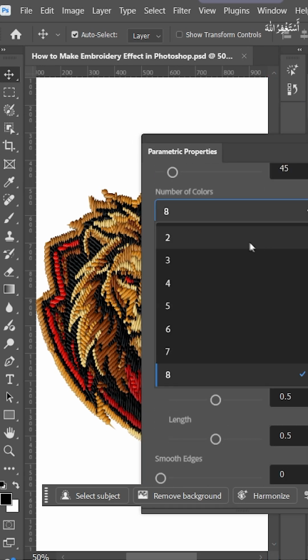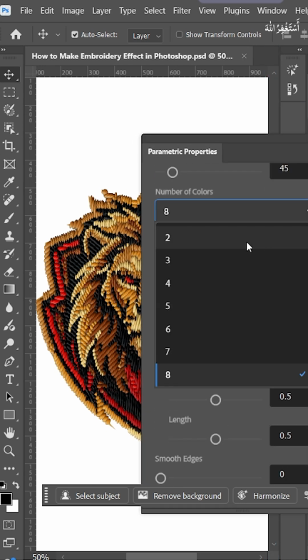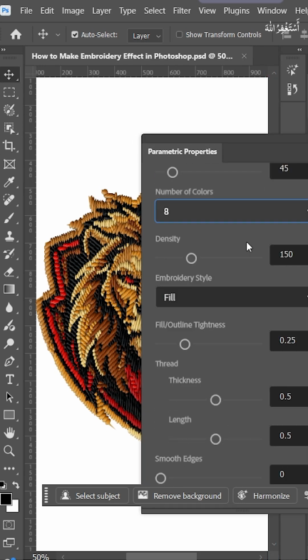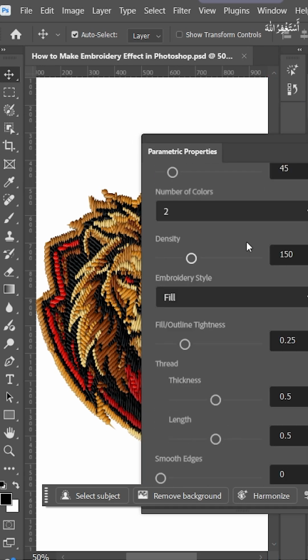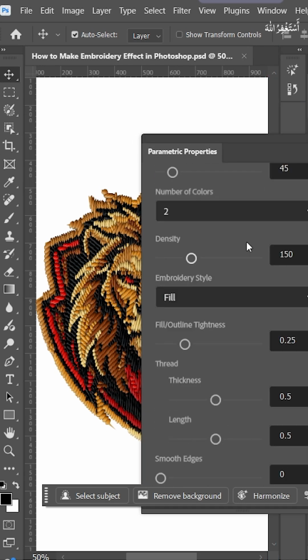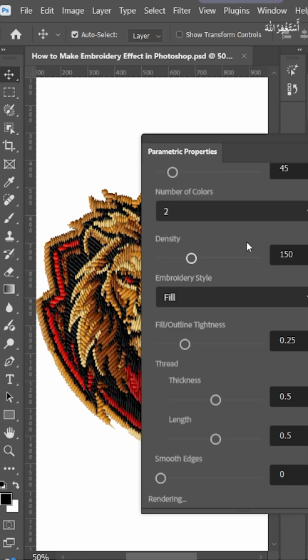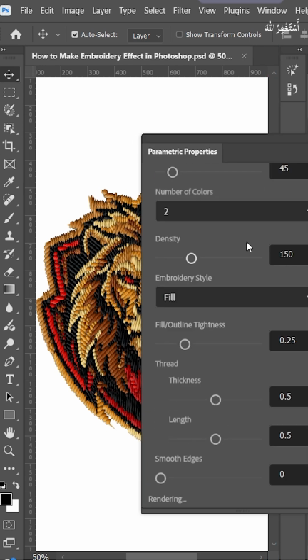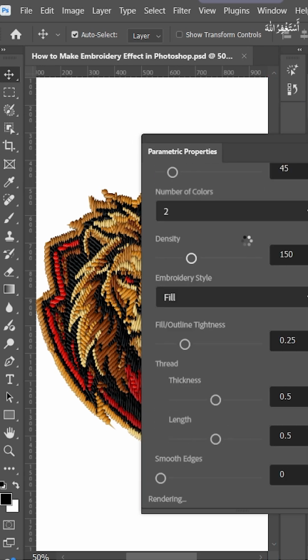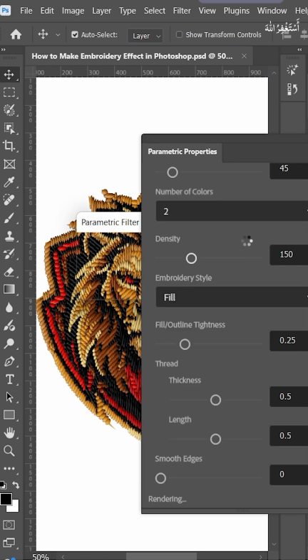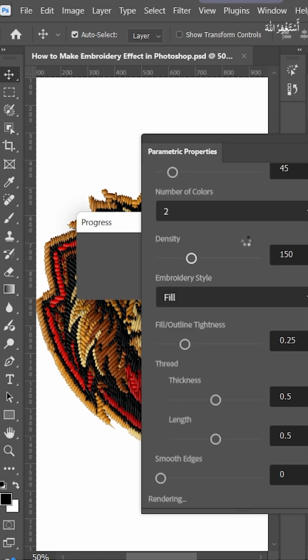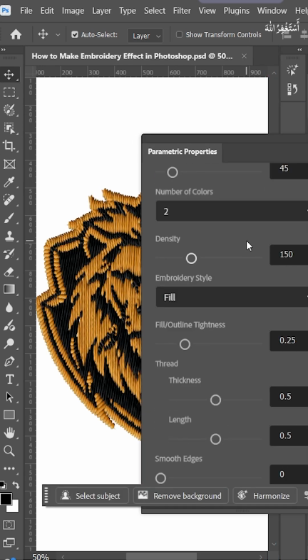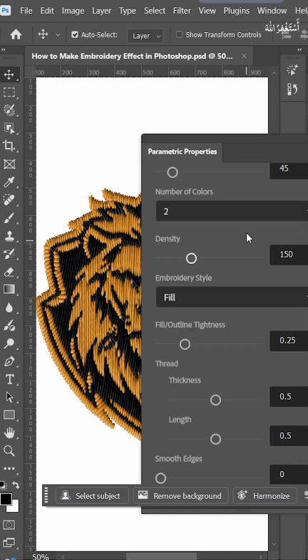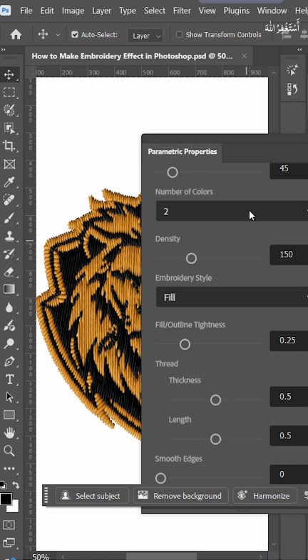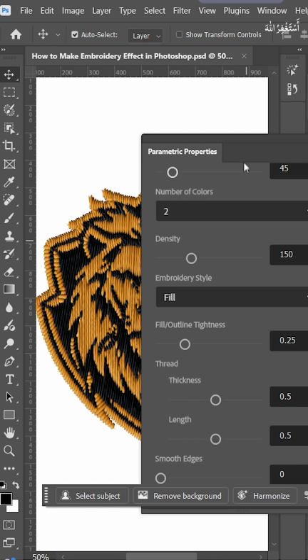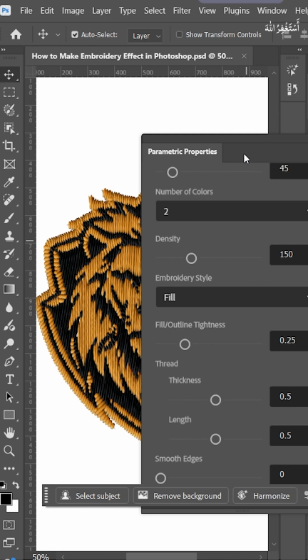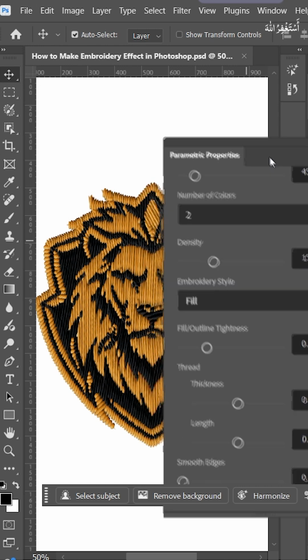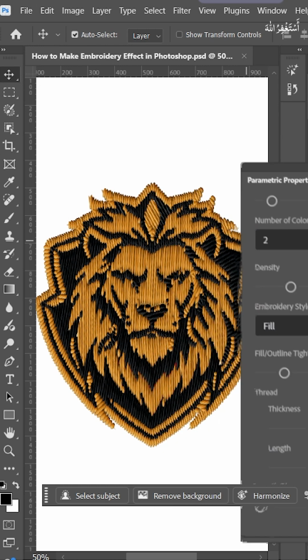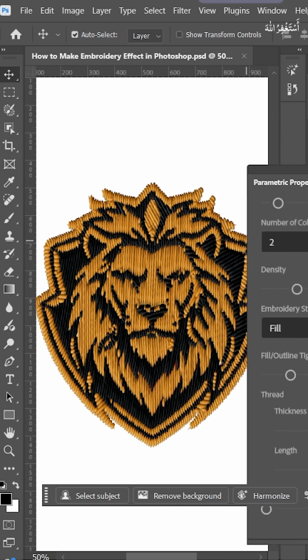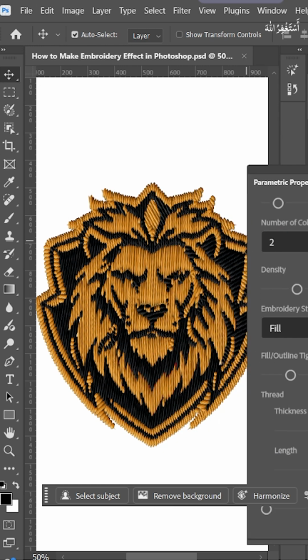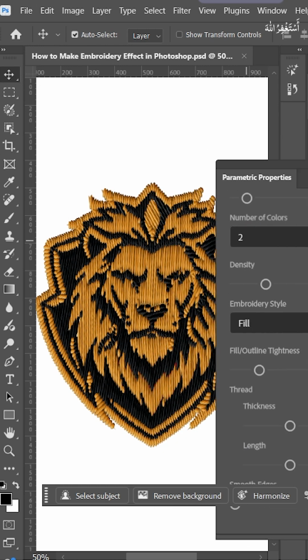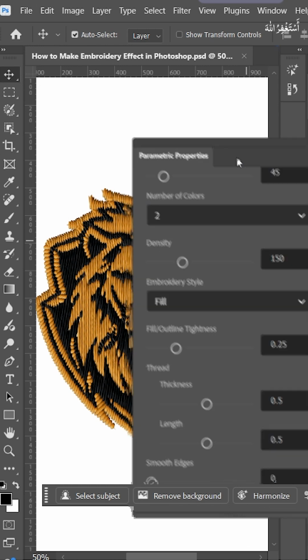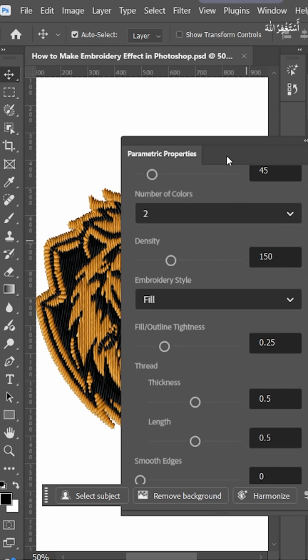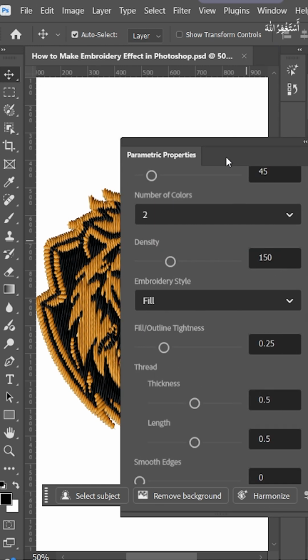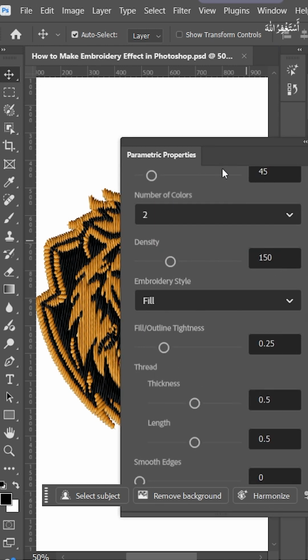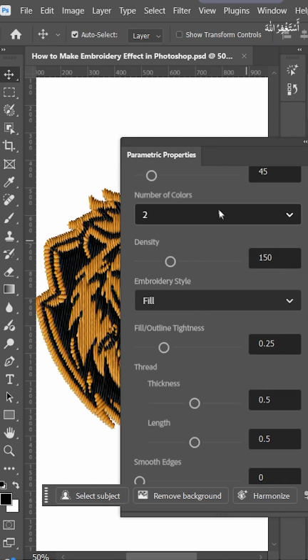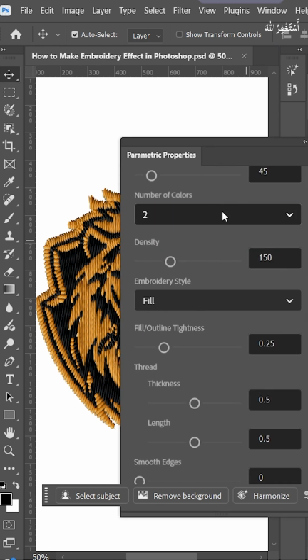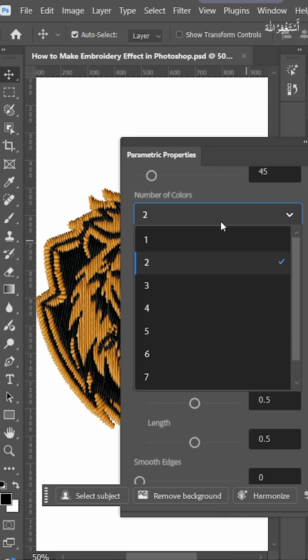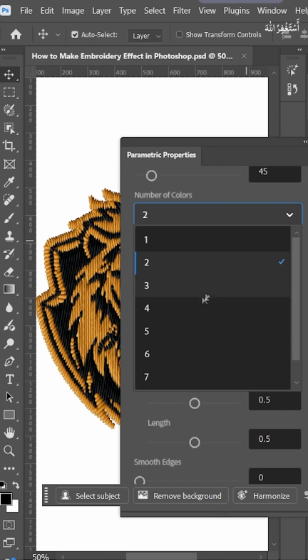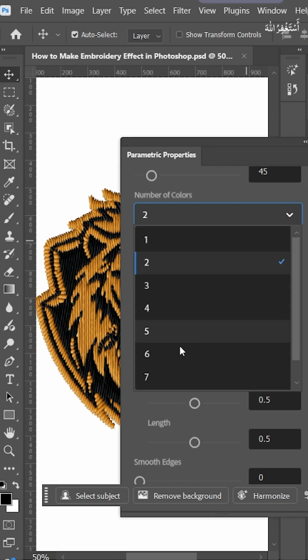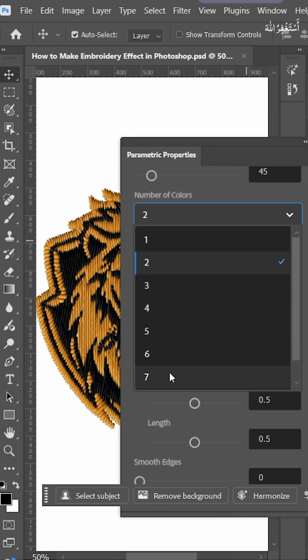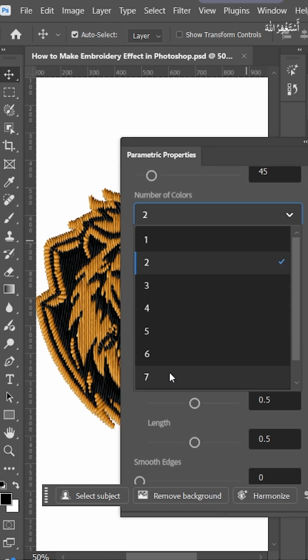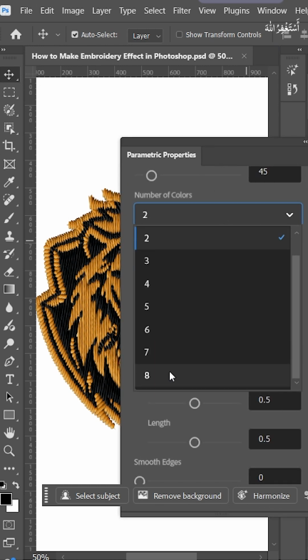This option converts your image to 2 colors. Go back and convert to 8 colors.